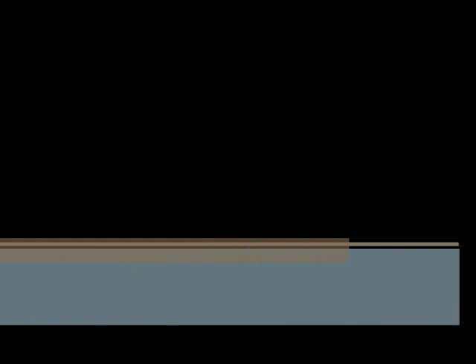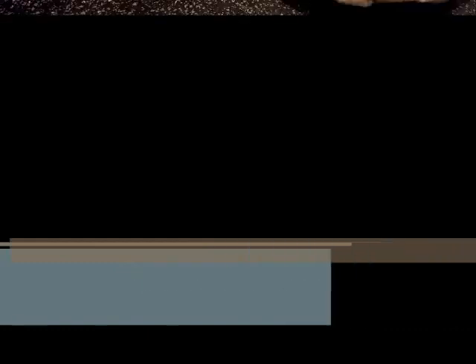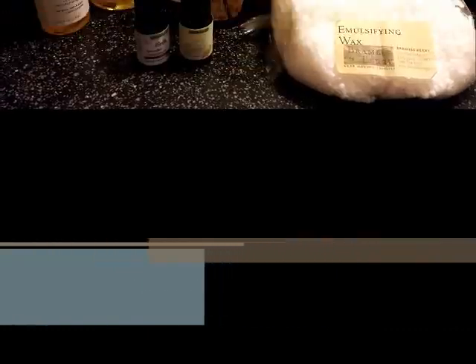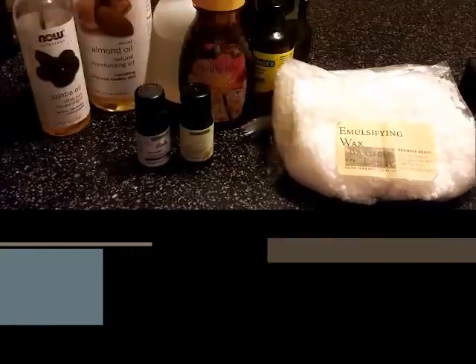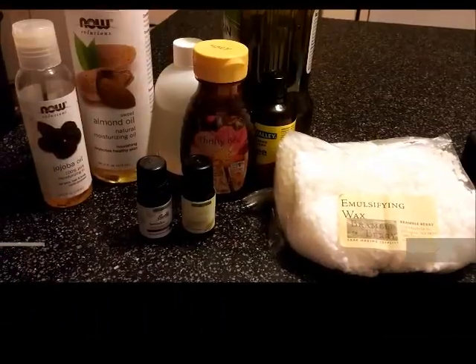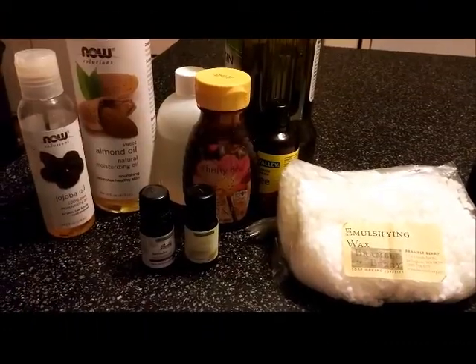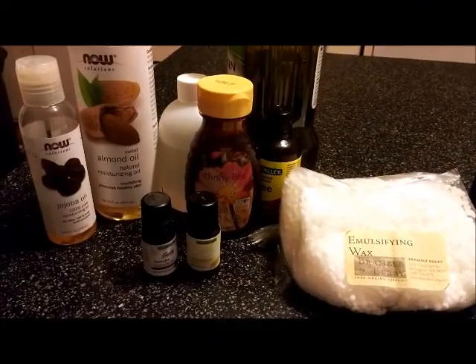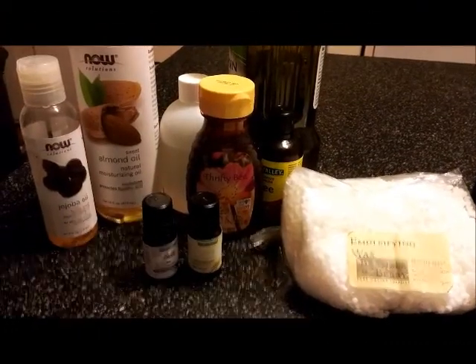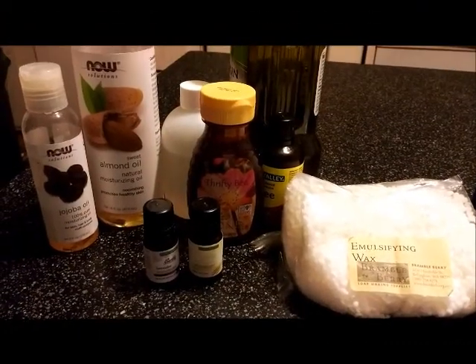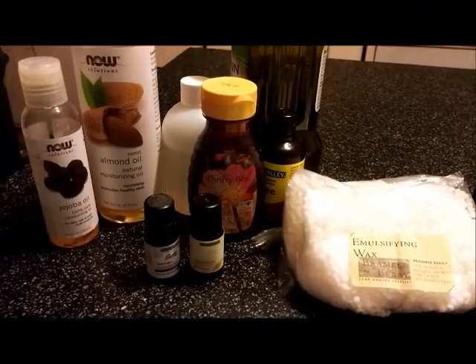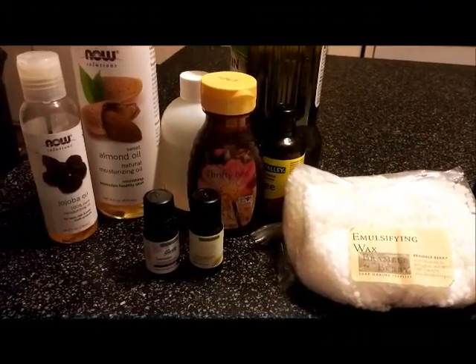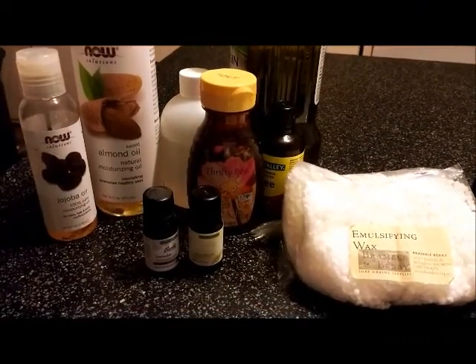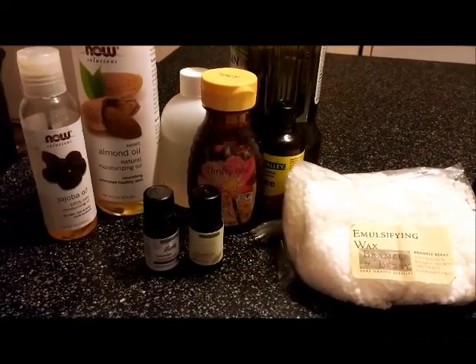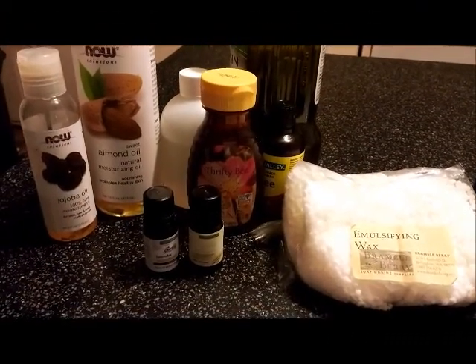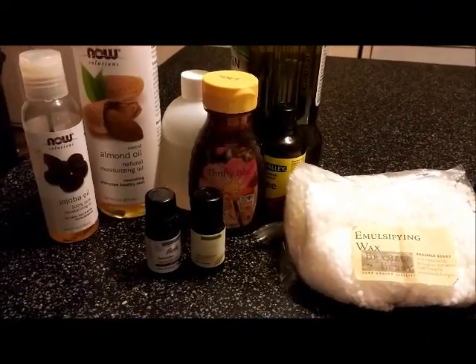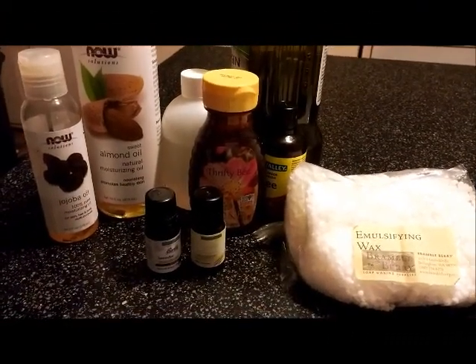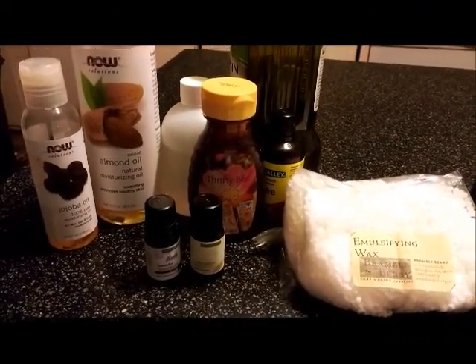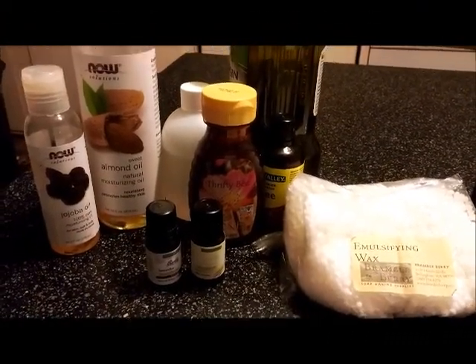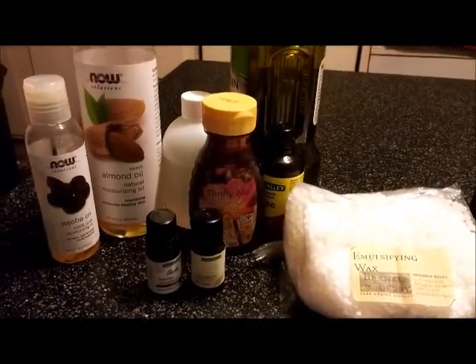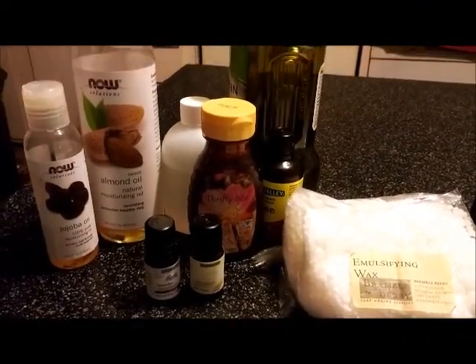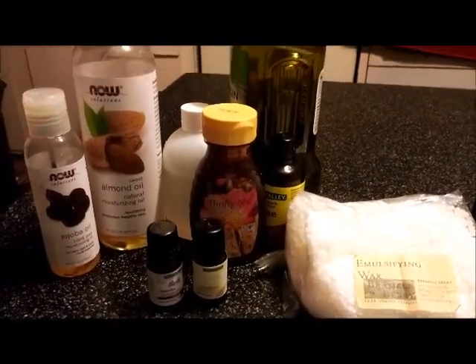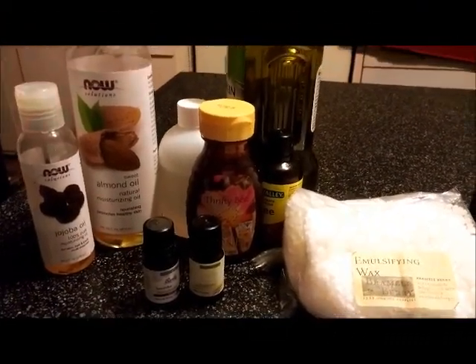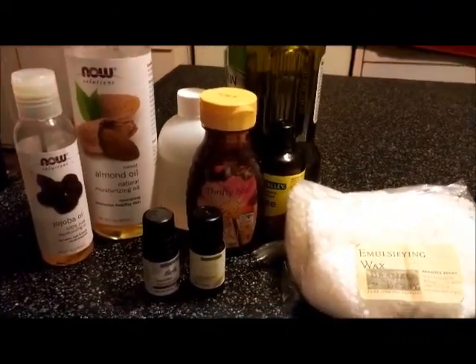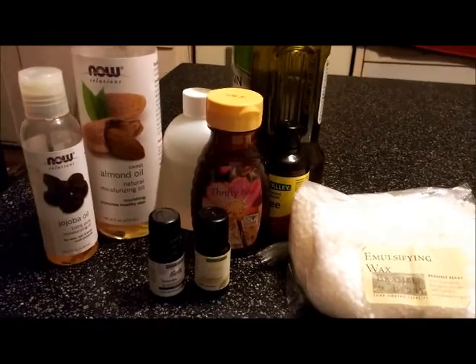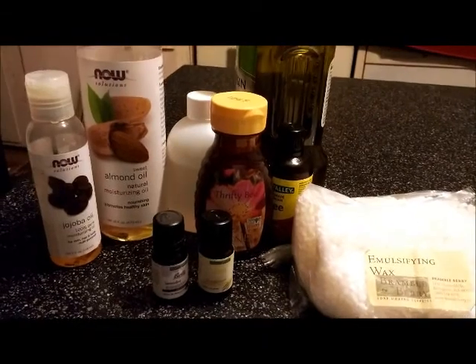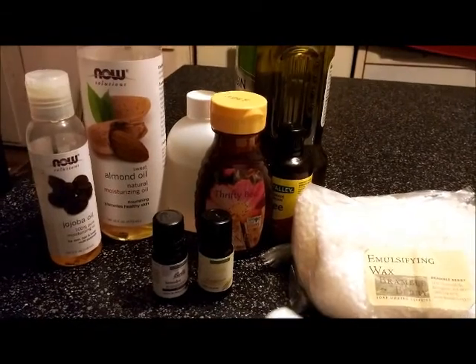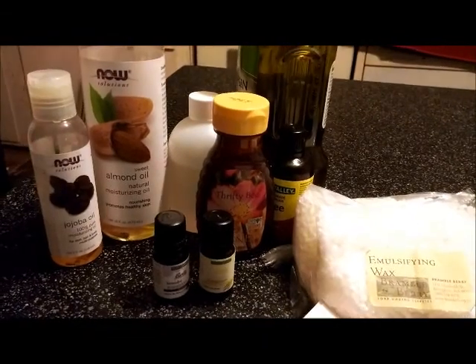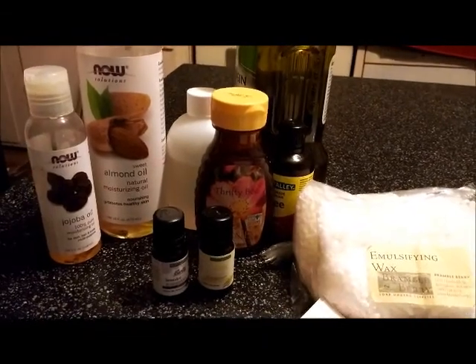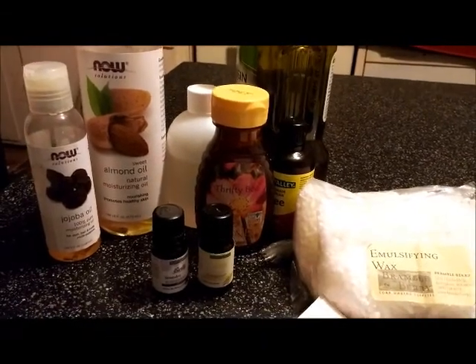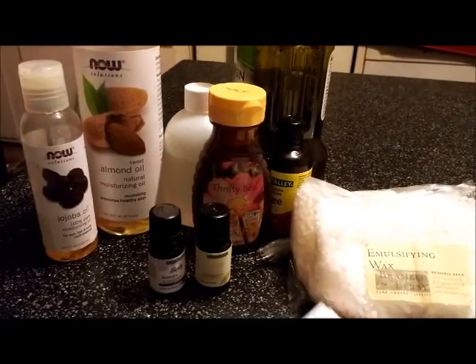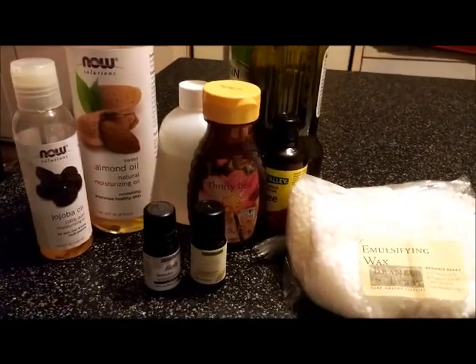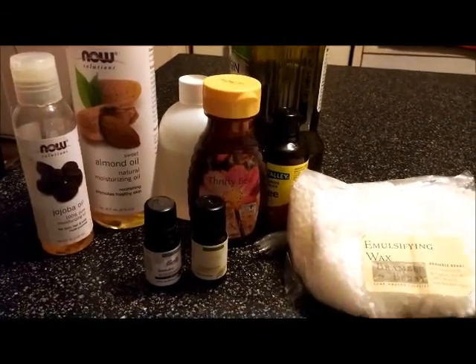Hello everybody. Today I'm going to make some lotion and I'm going to start with going over what we need.